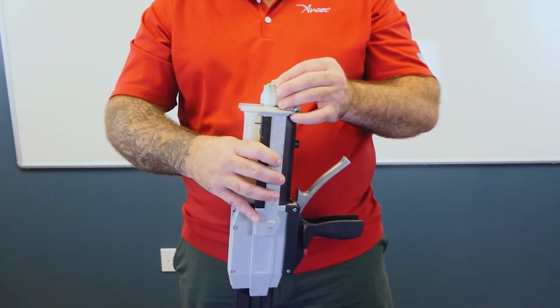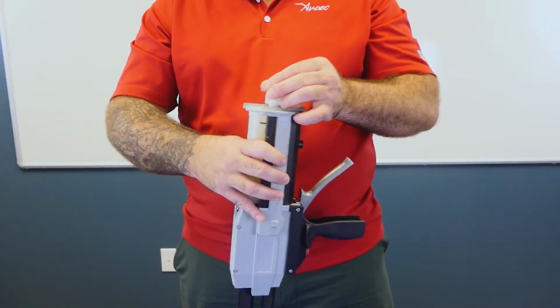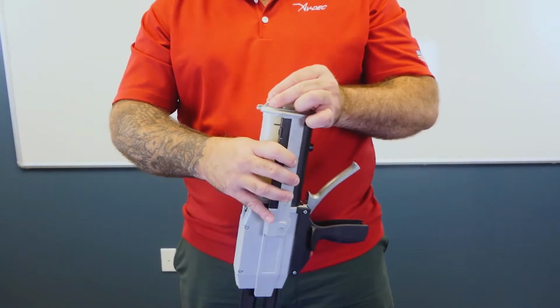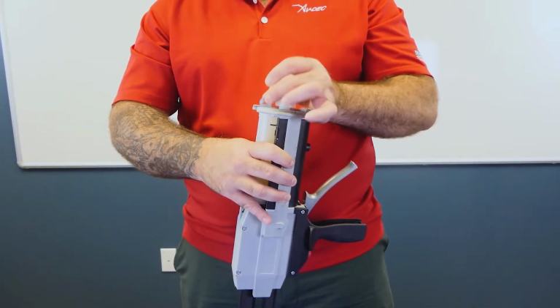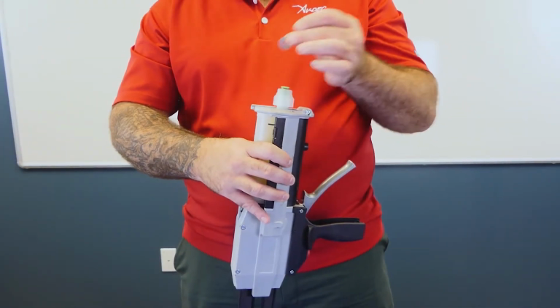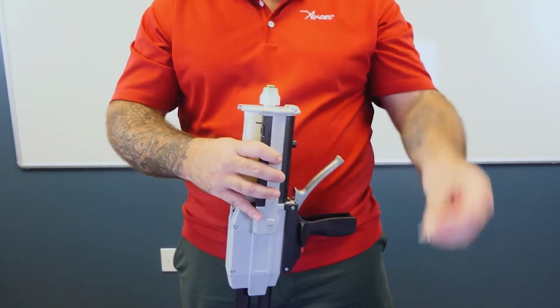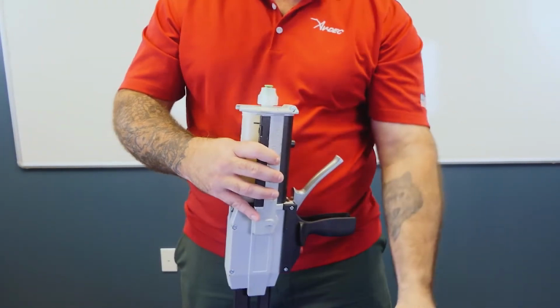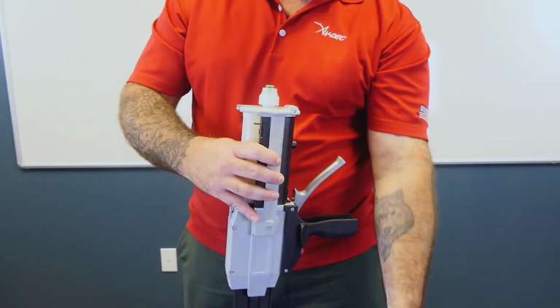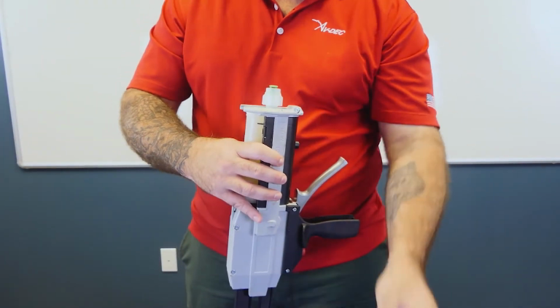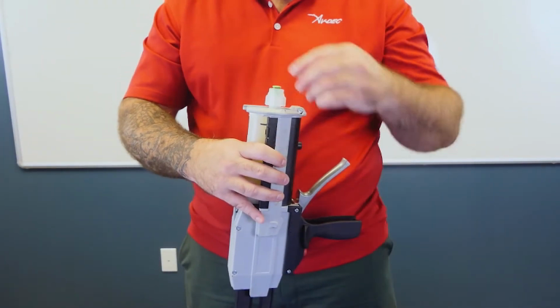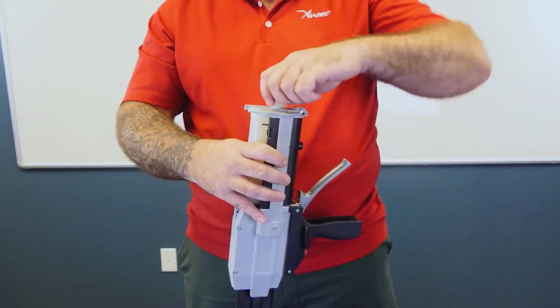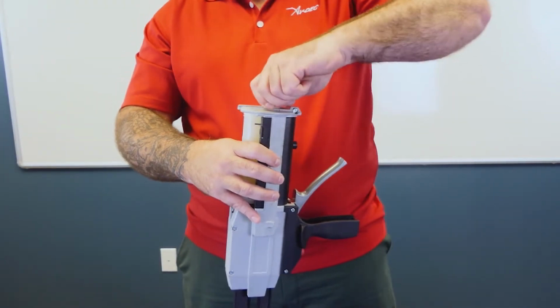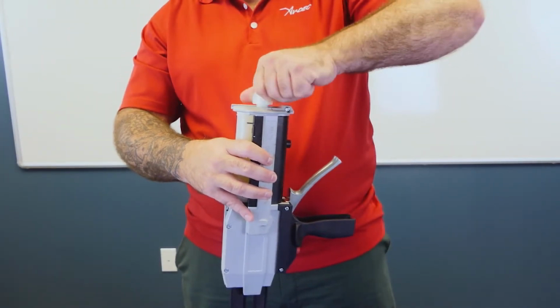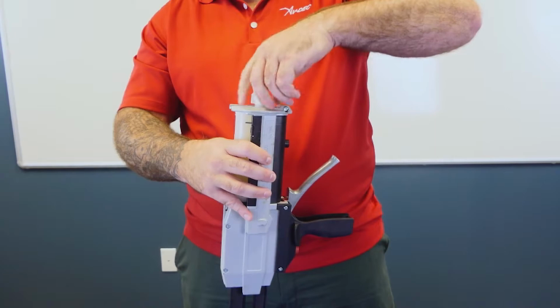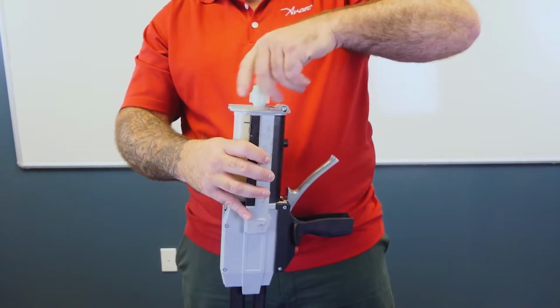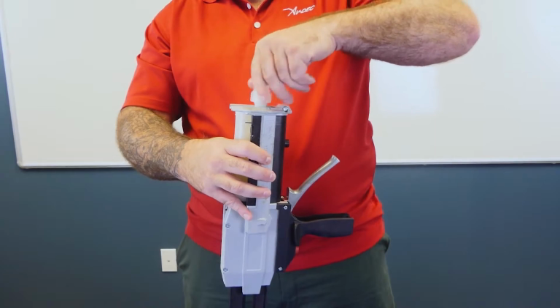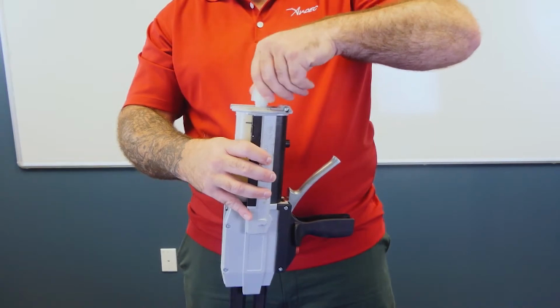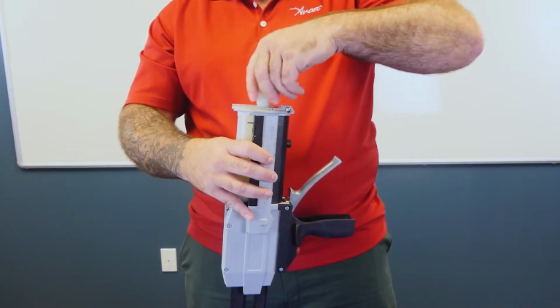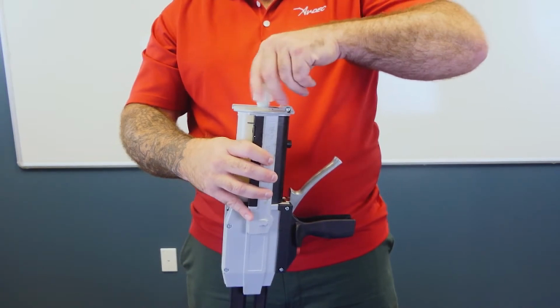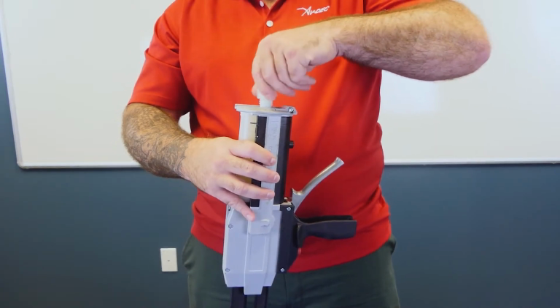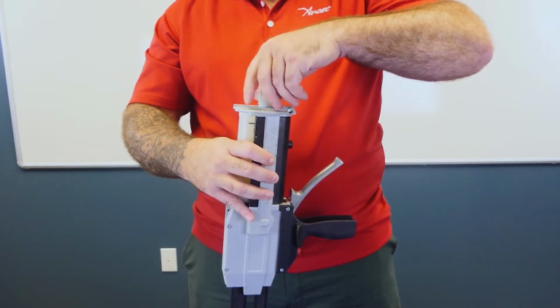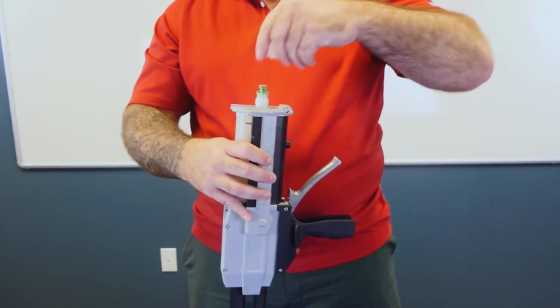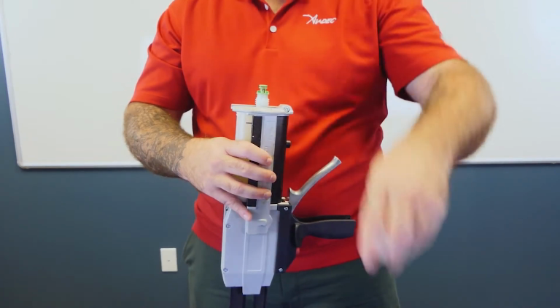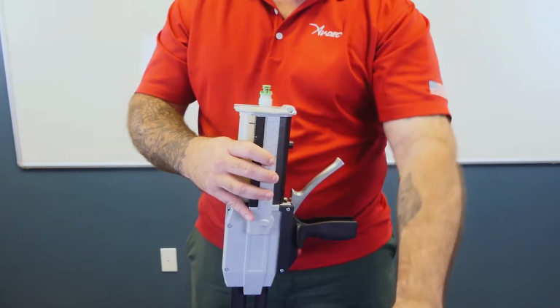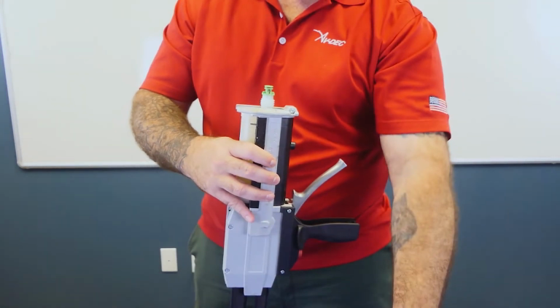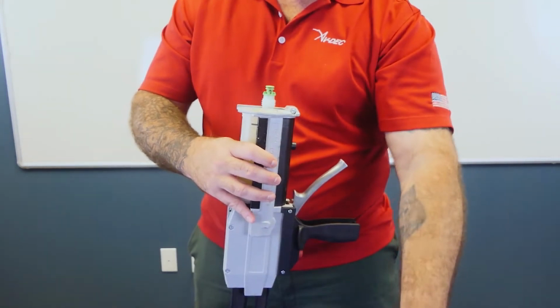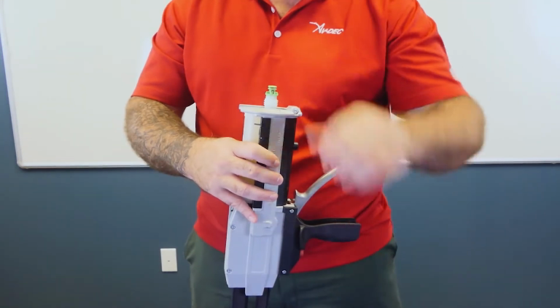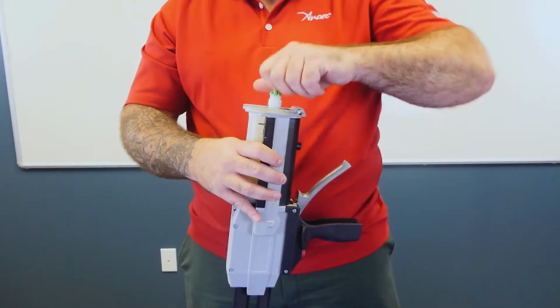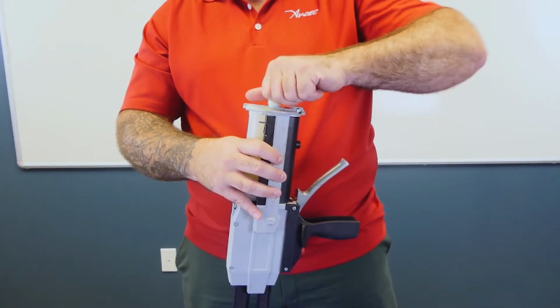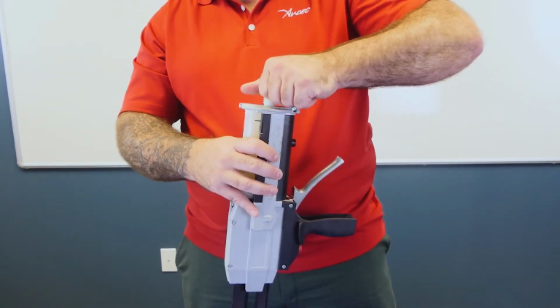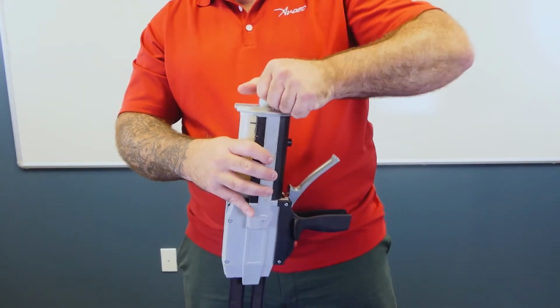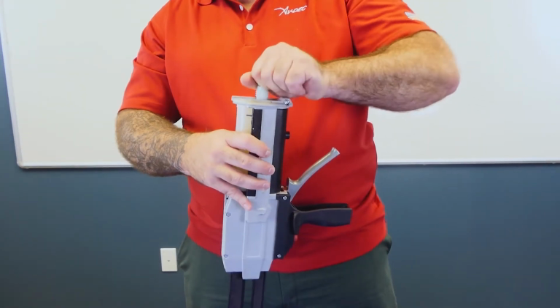Remove the metal clip which retains the collar nut and unscrew the collar nut. Remove the green cartridge nose plug. Discard the metal clip and nose plug.